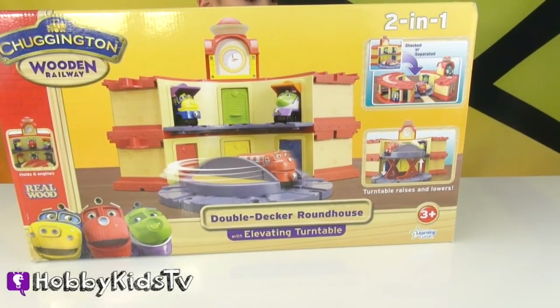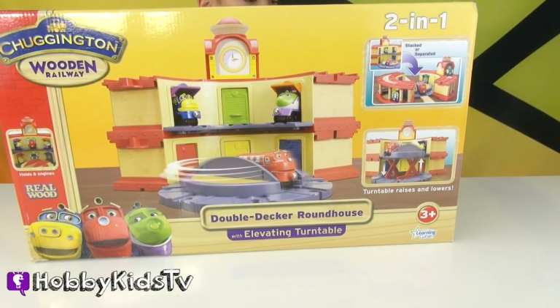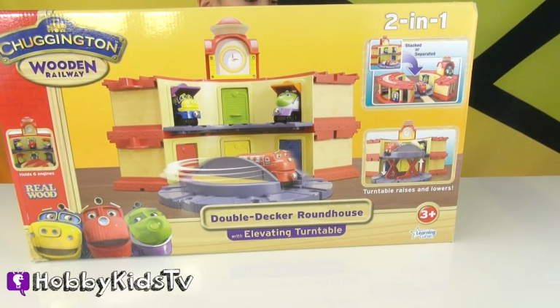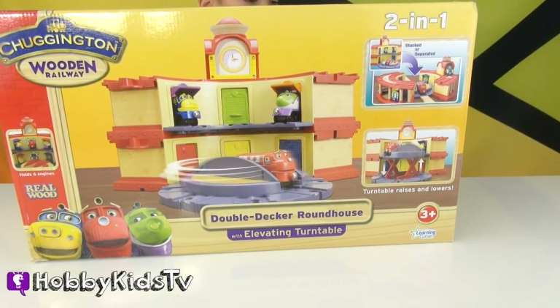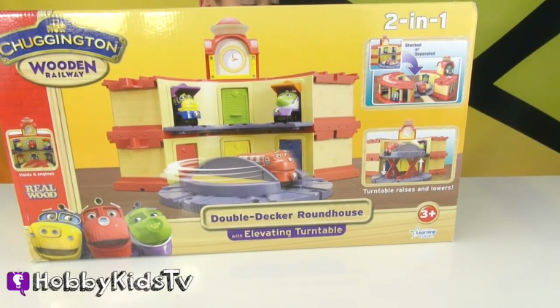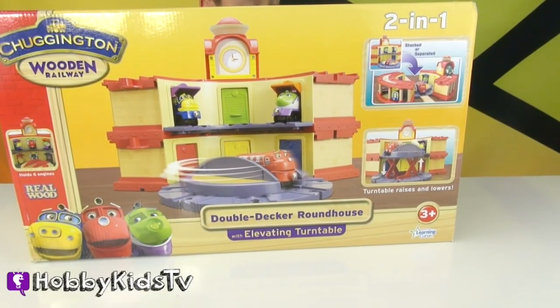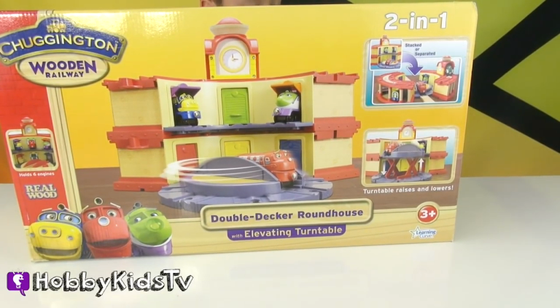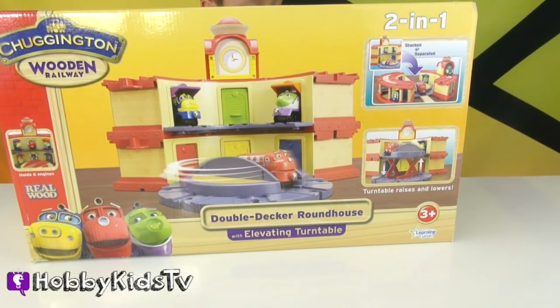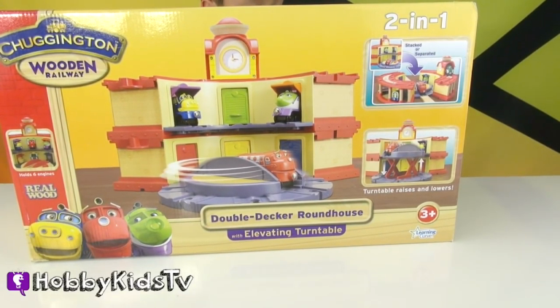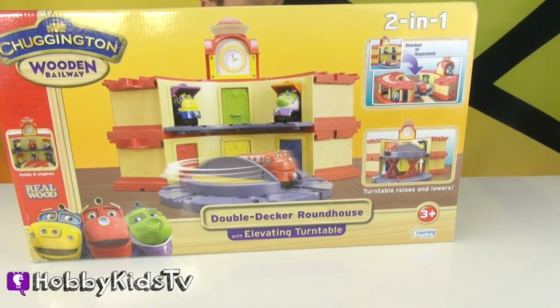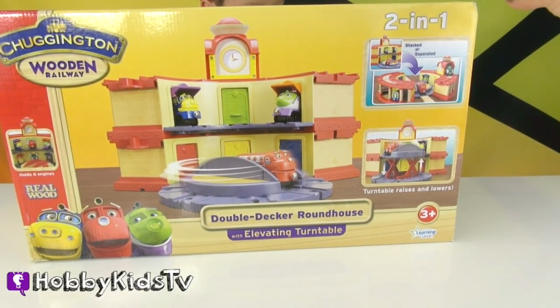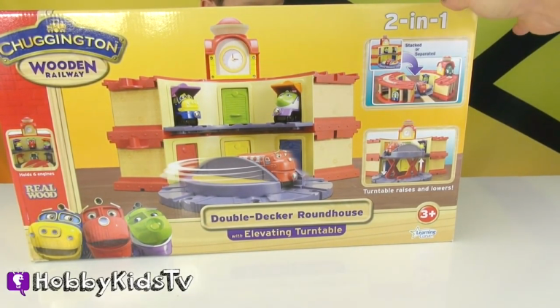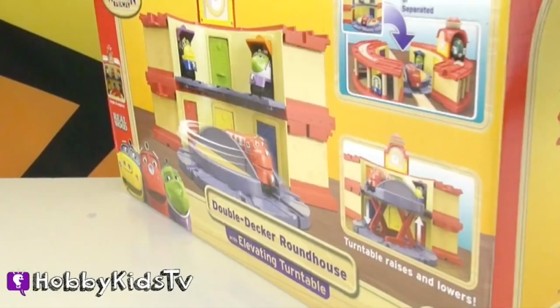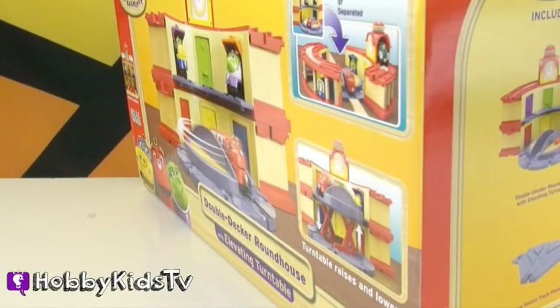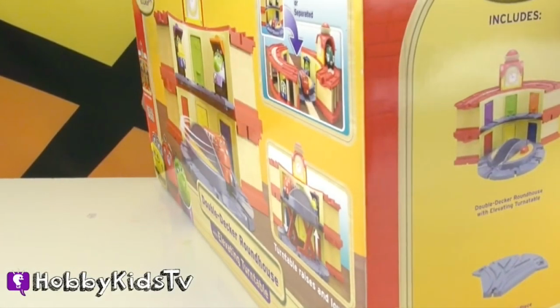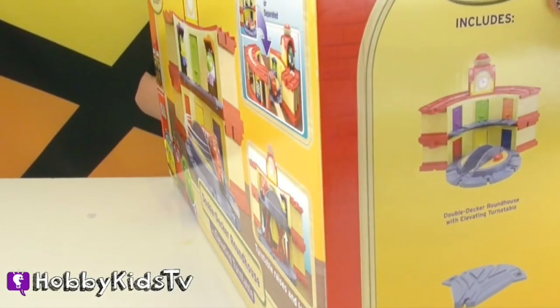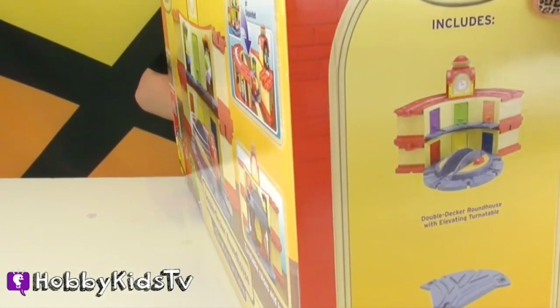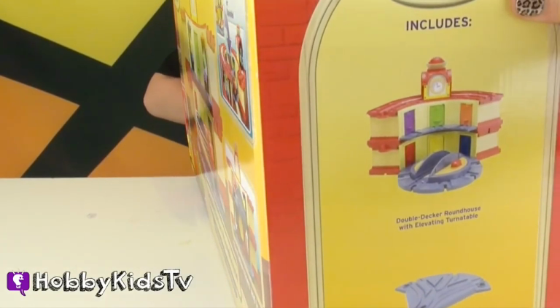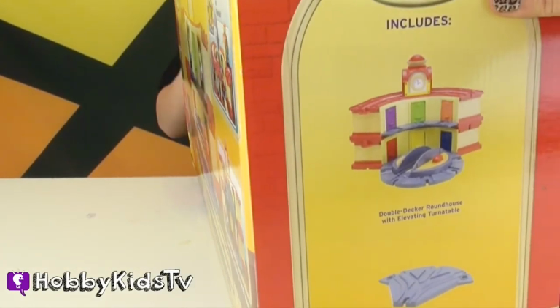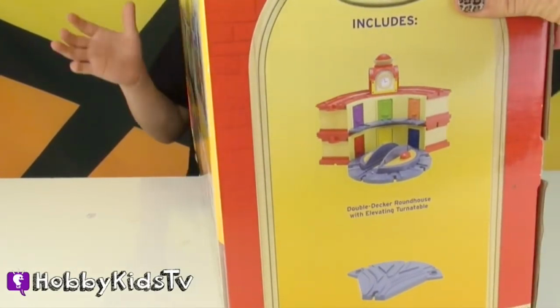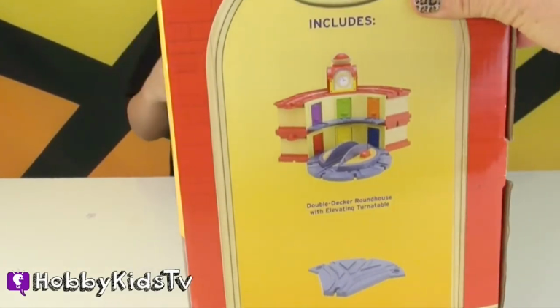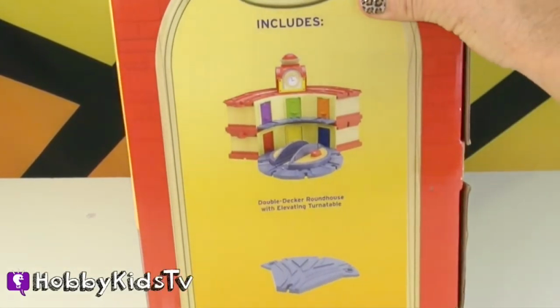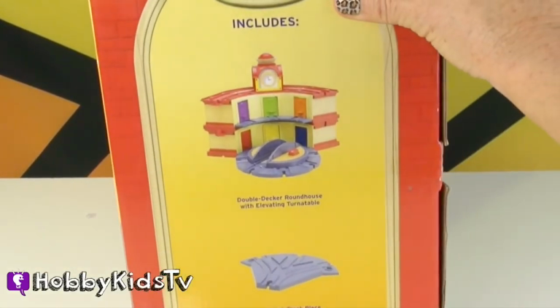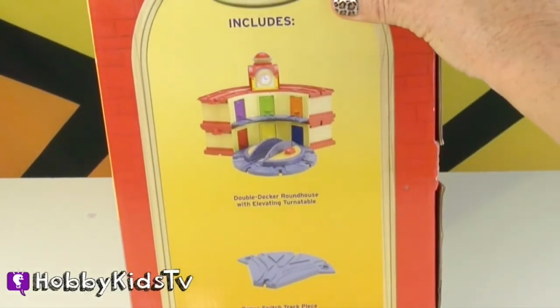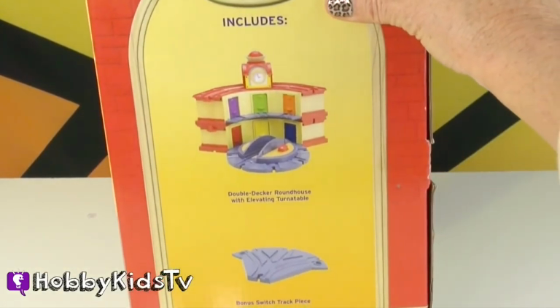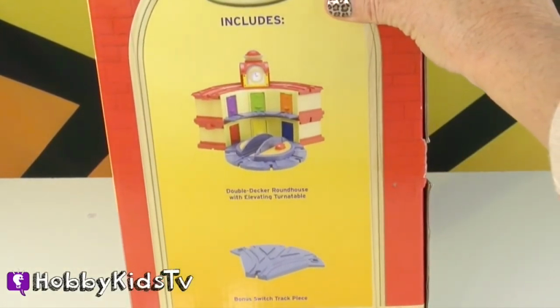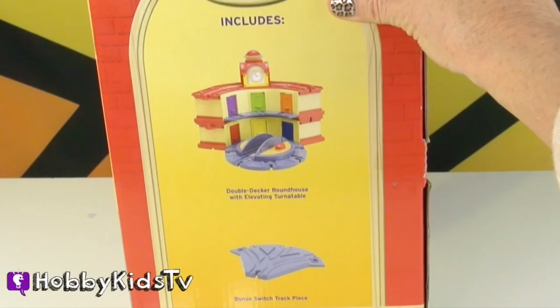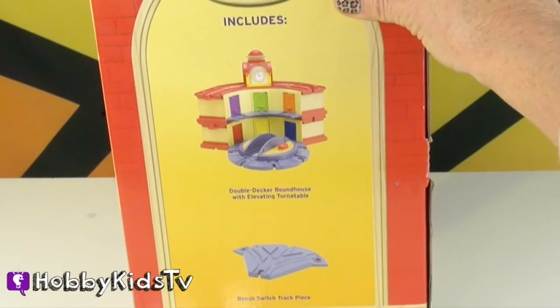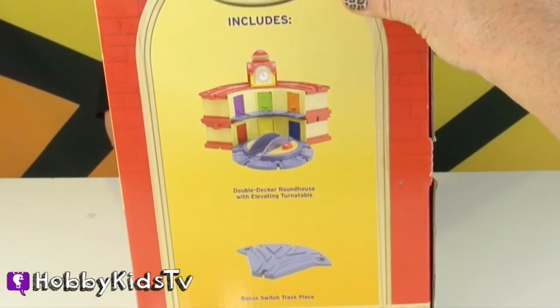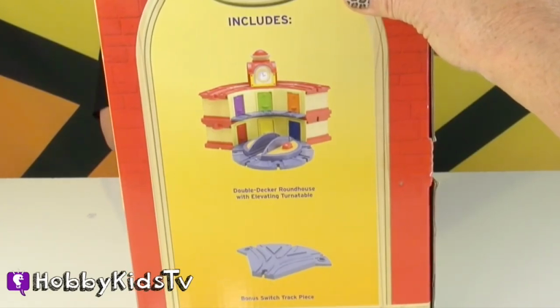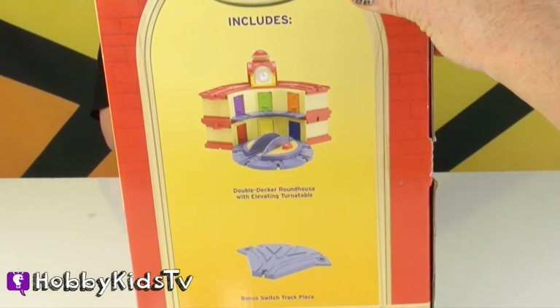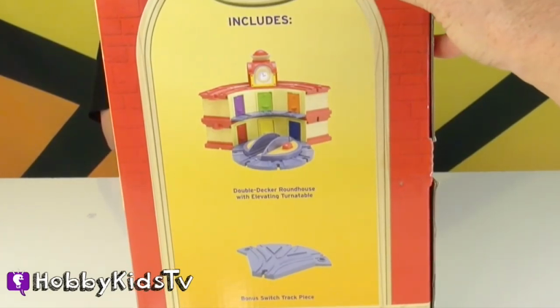And the turntable turns. It rises and lowers.